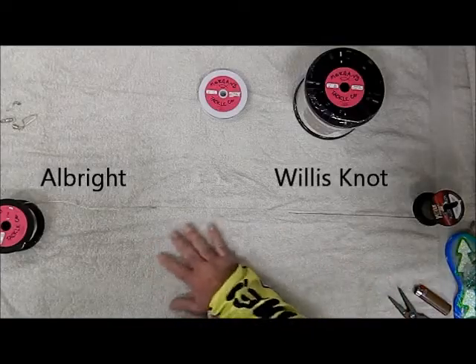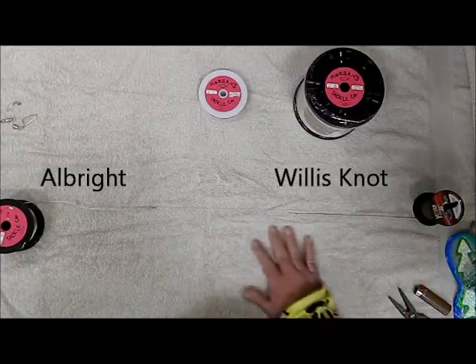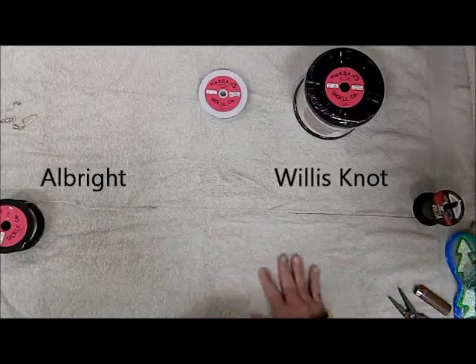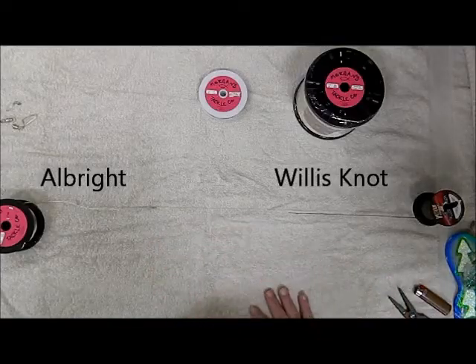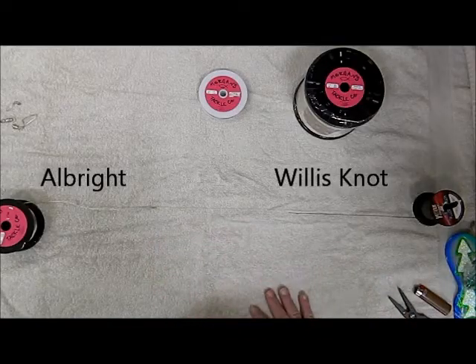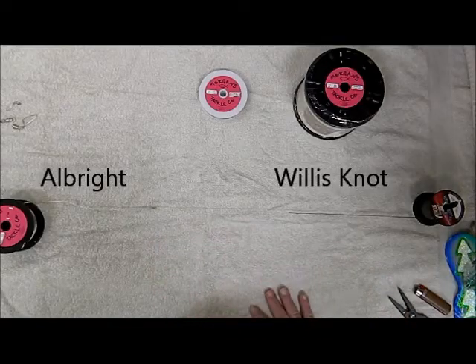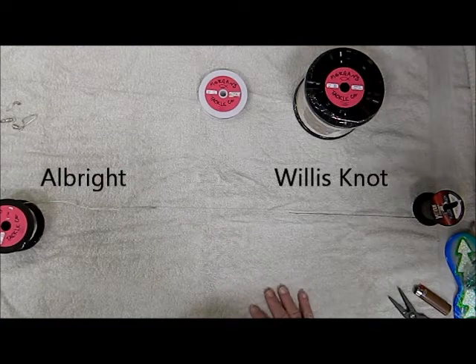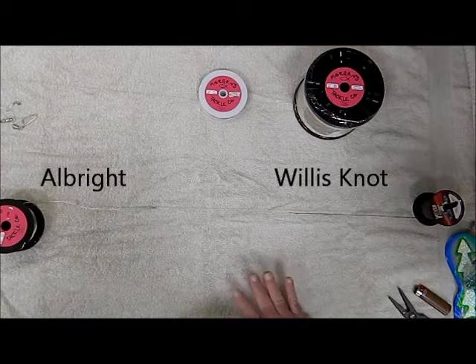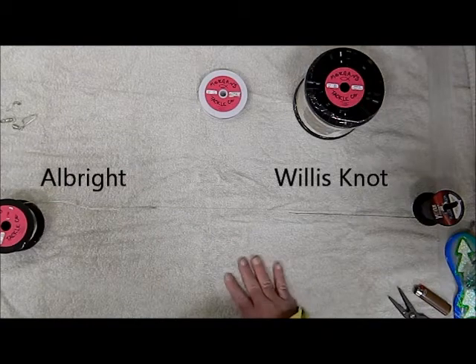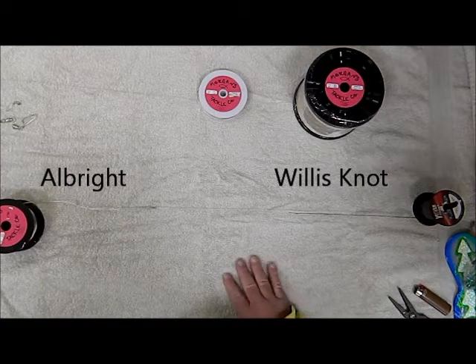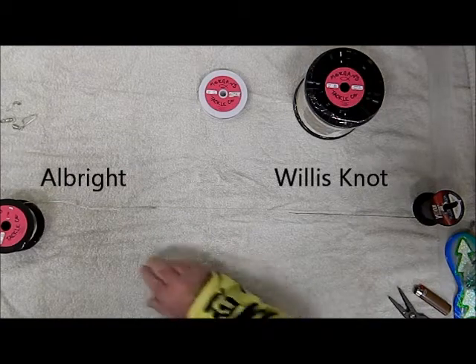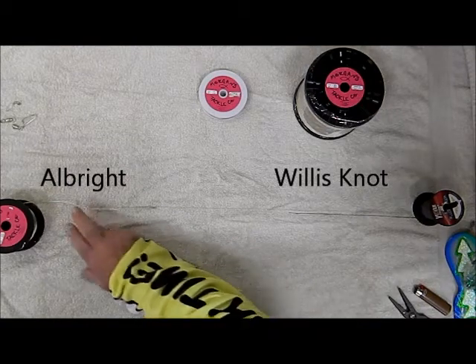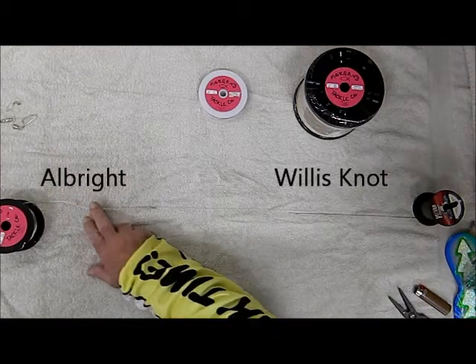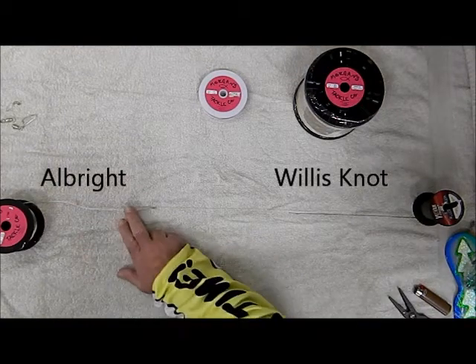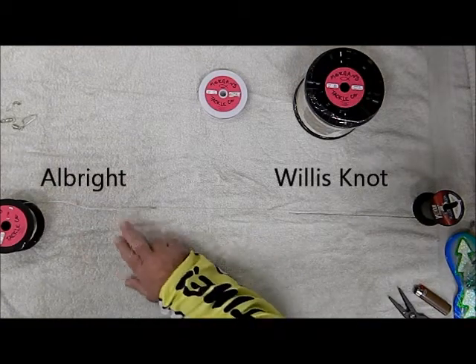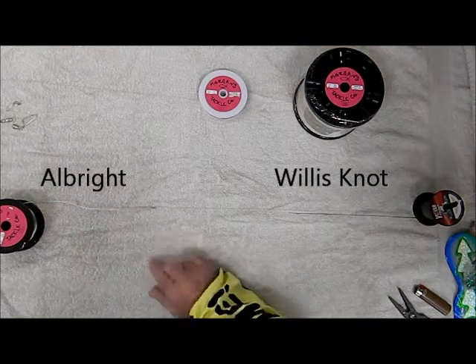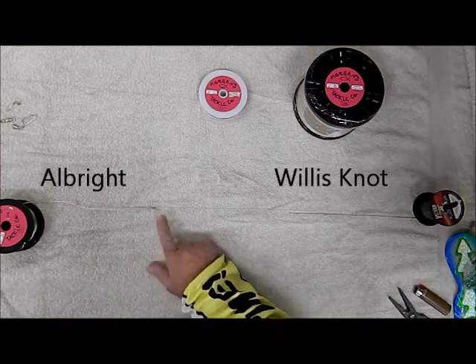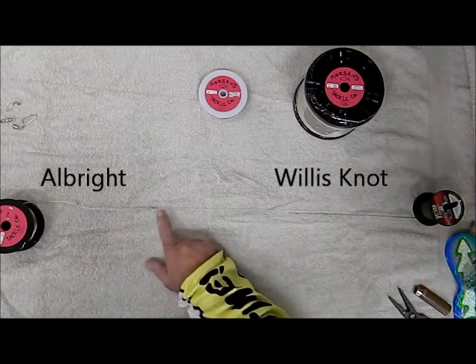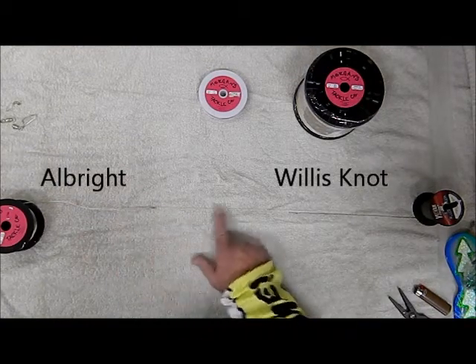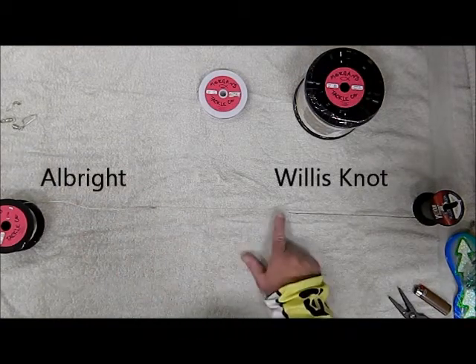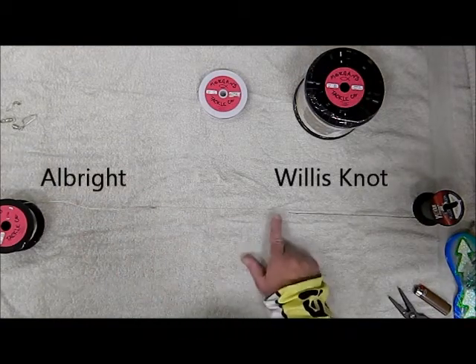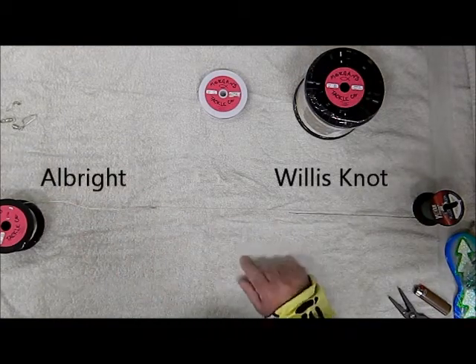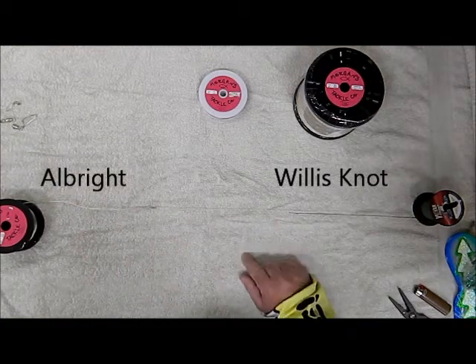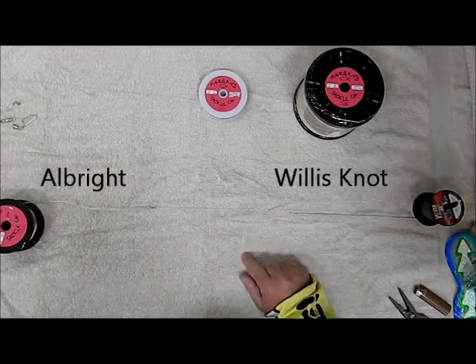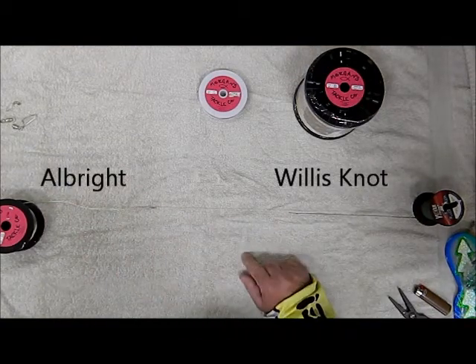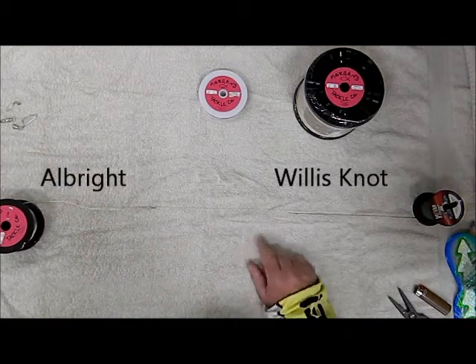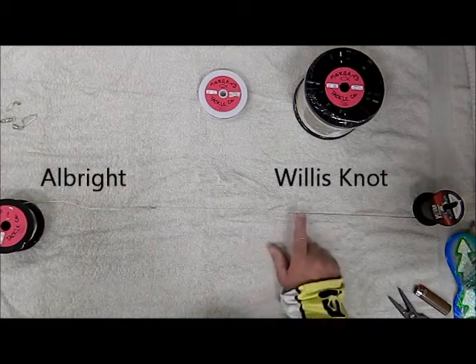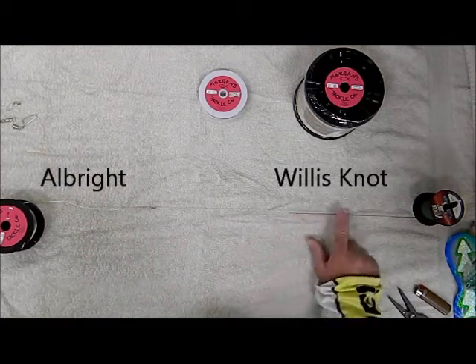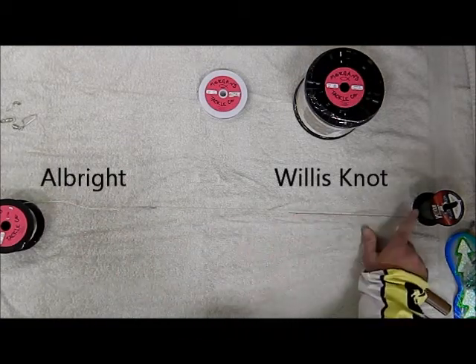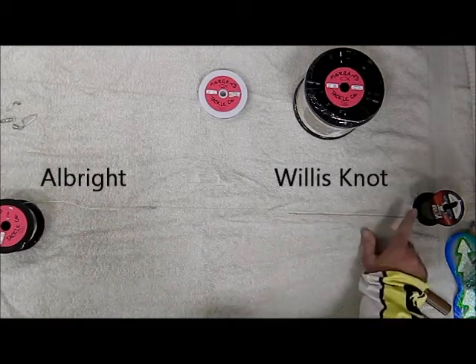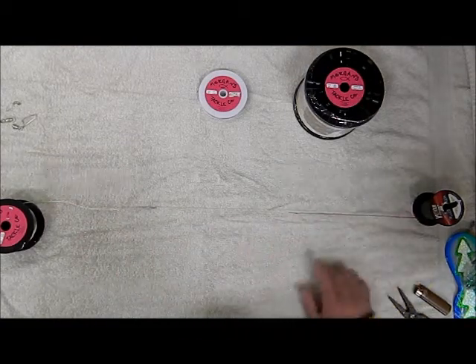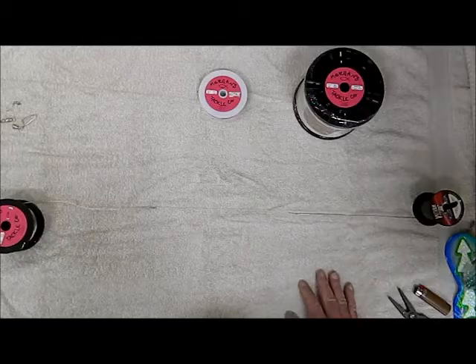This is basically what you're going to have on your hybrid — your copper coming into about one foot of mono into your lead core.